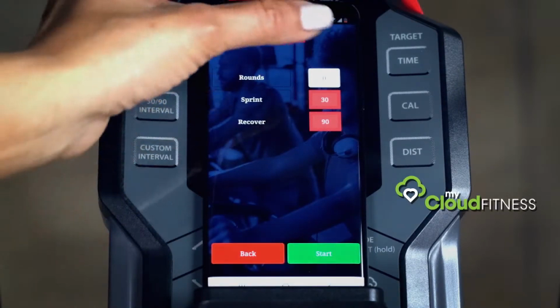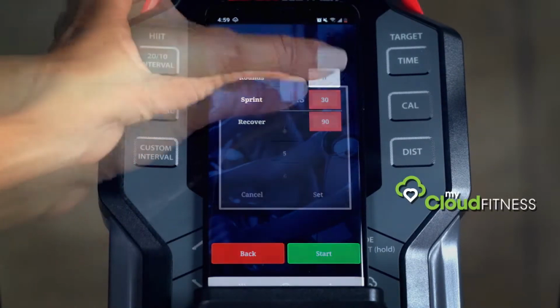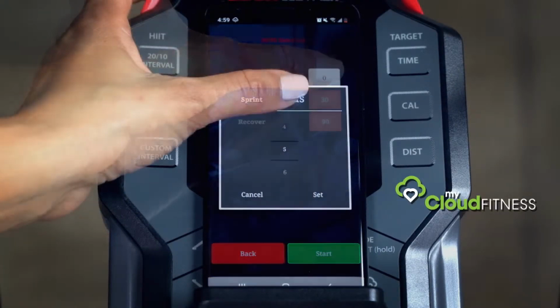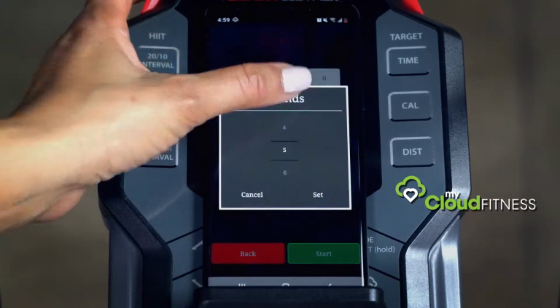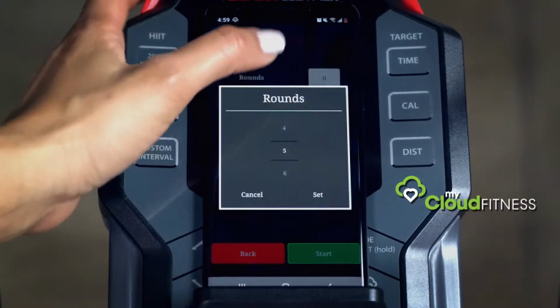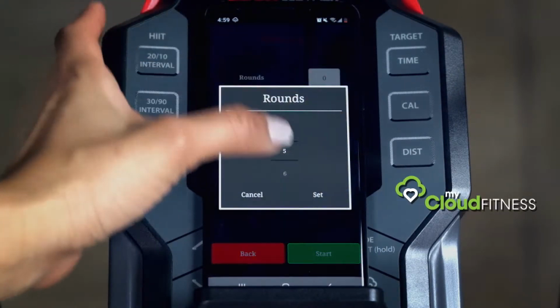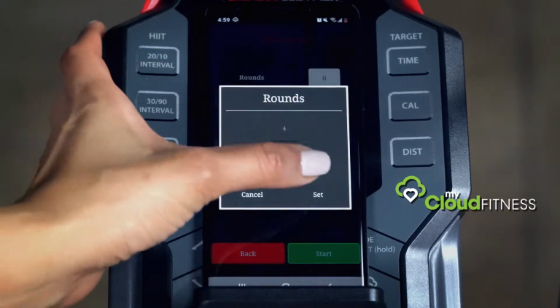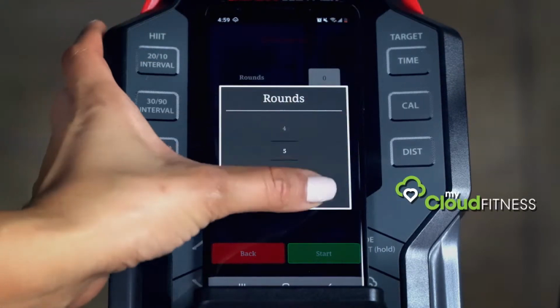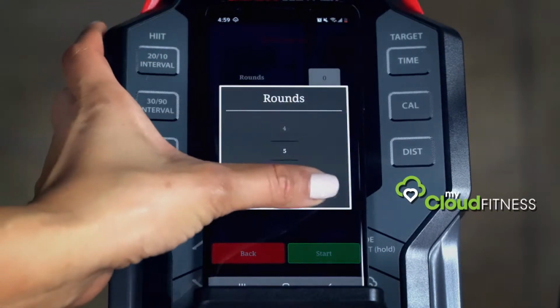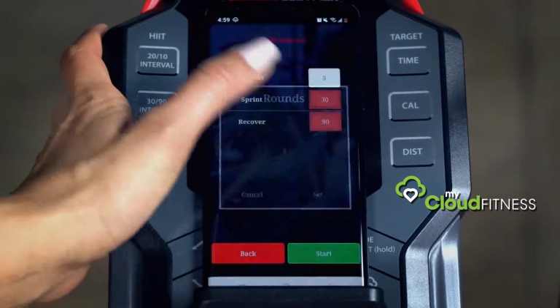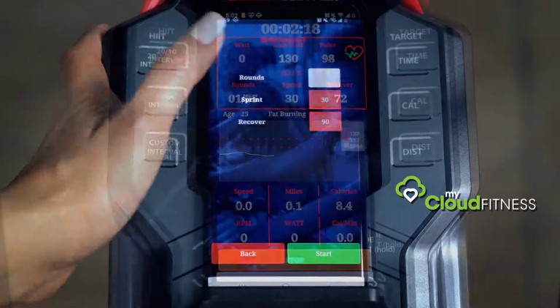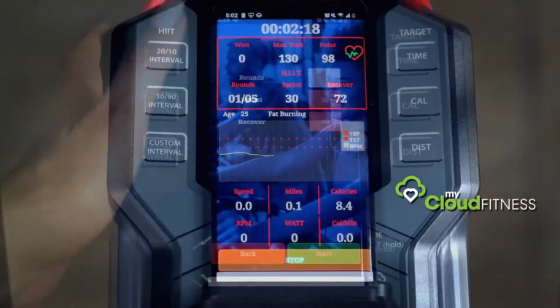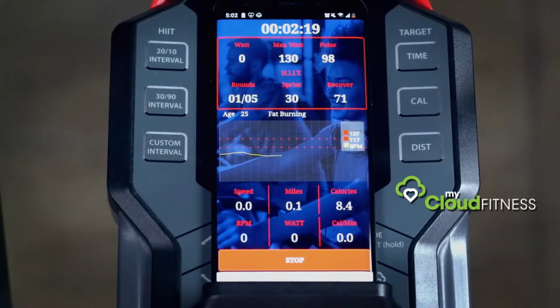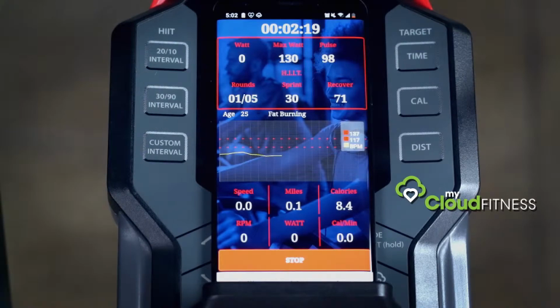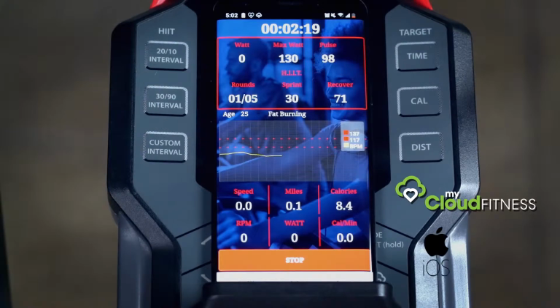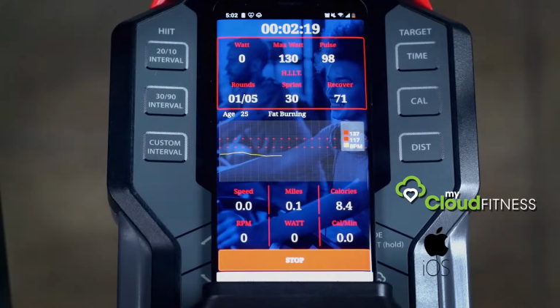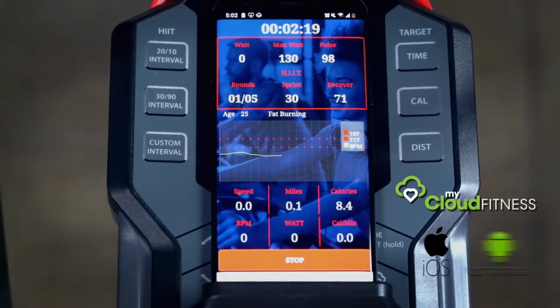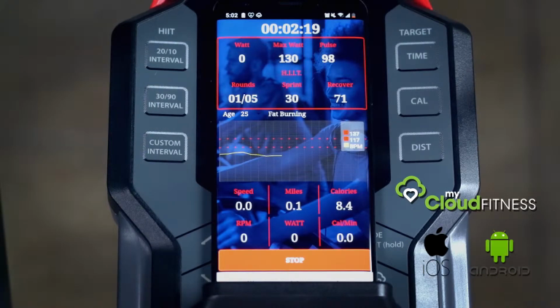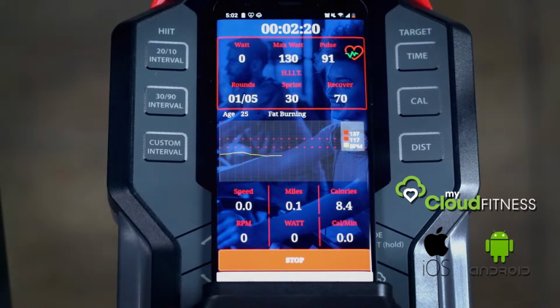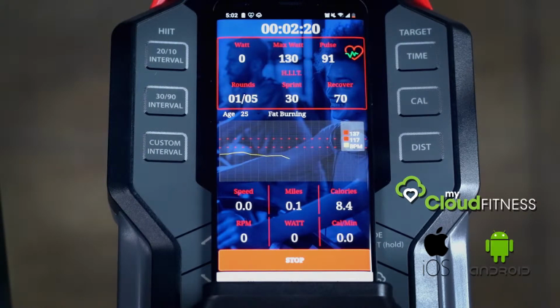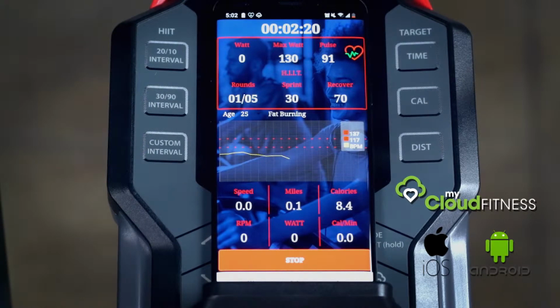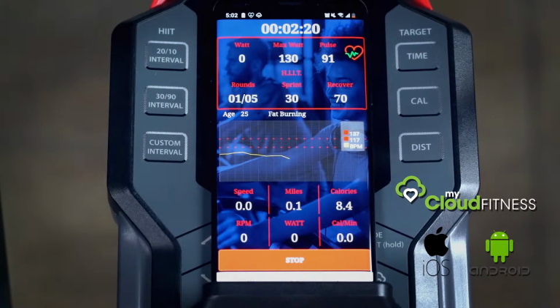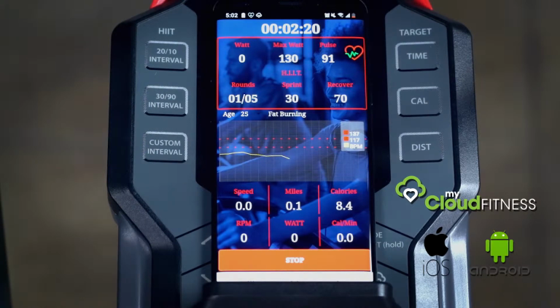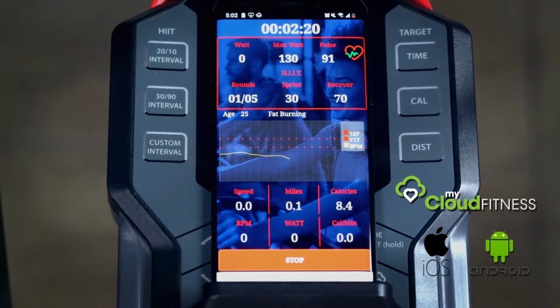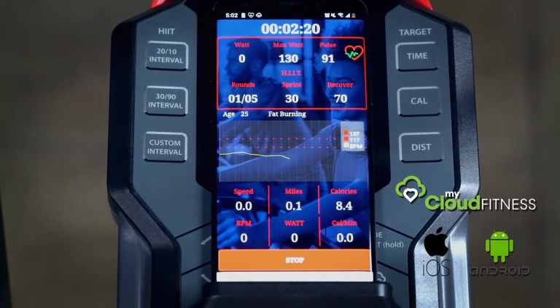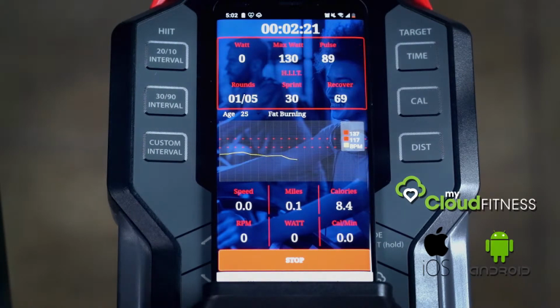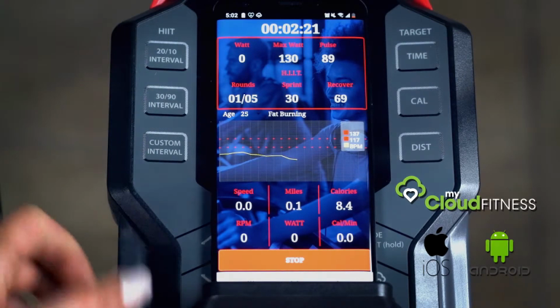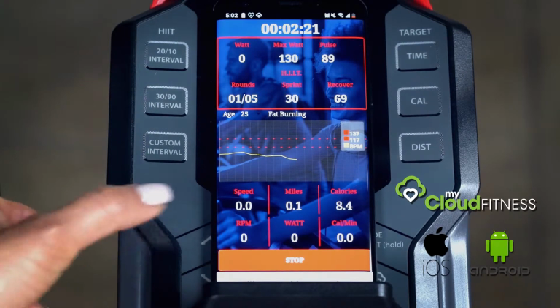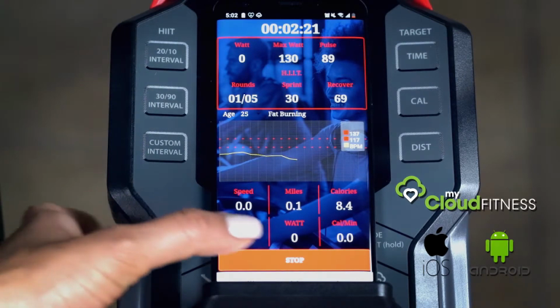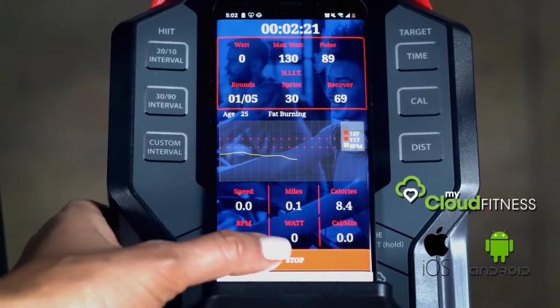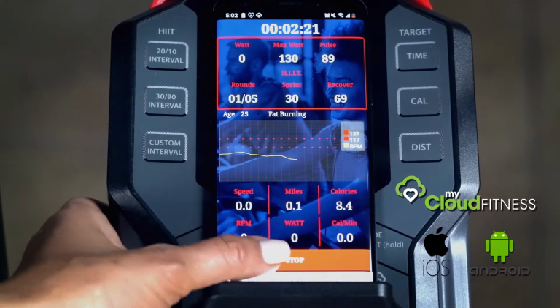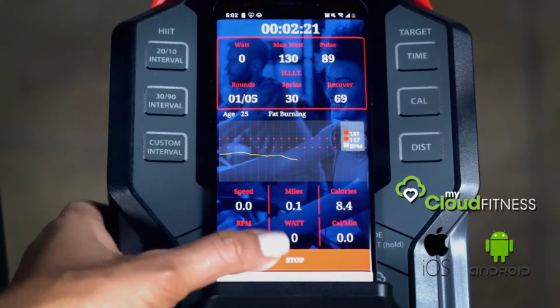Equipped with Bluetooth smart technology, track and log your workouts with the free iOS and Android-compatible My Cloud Fitness app.